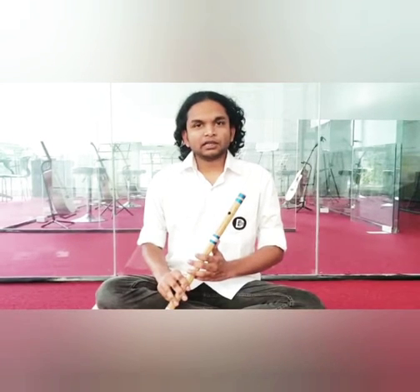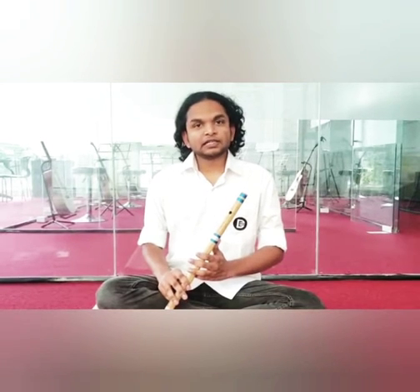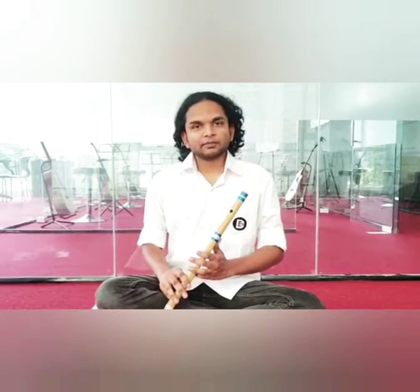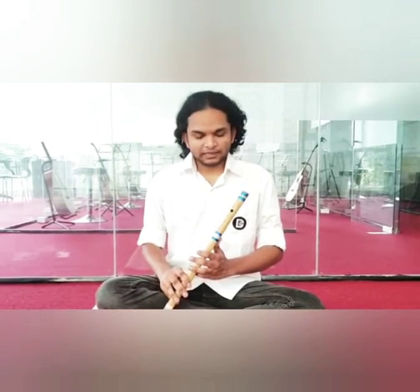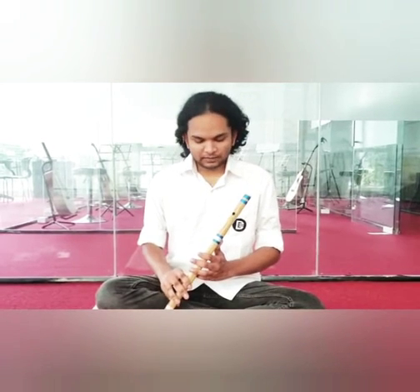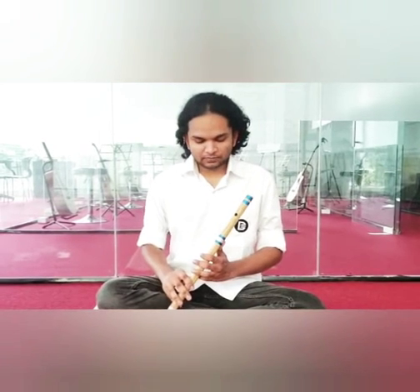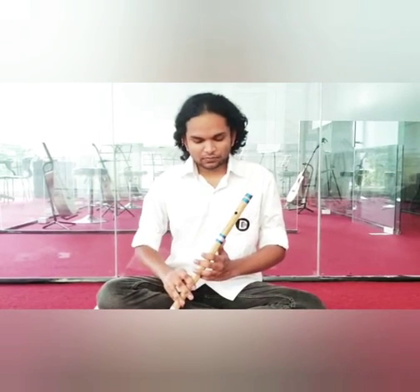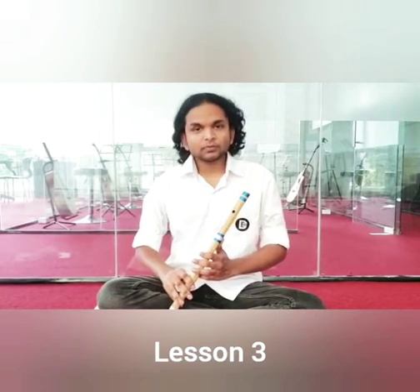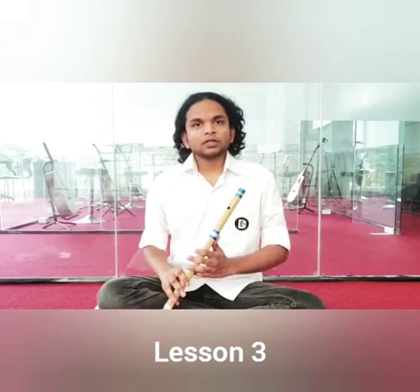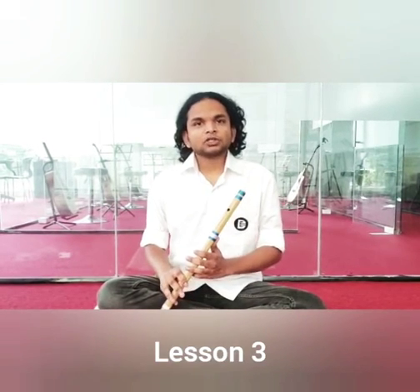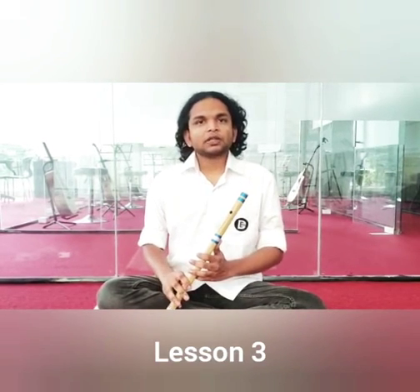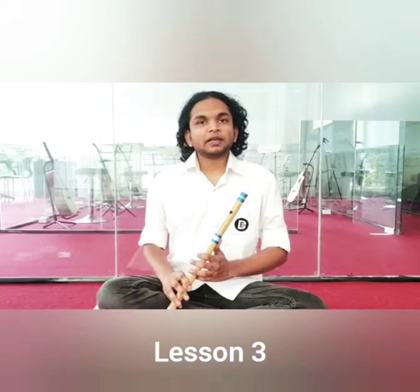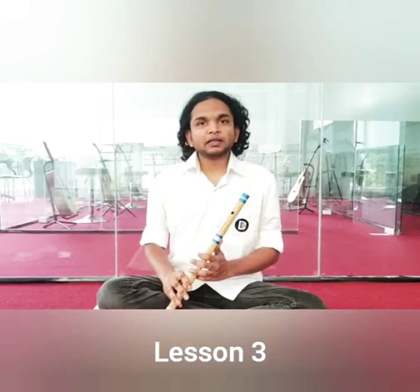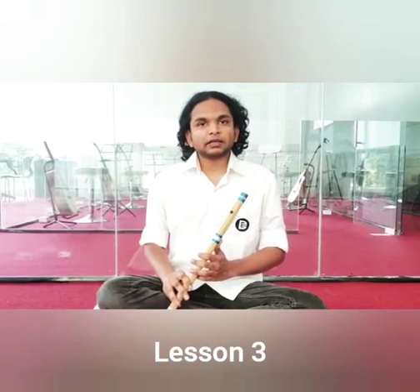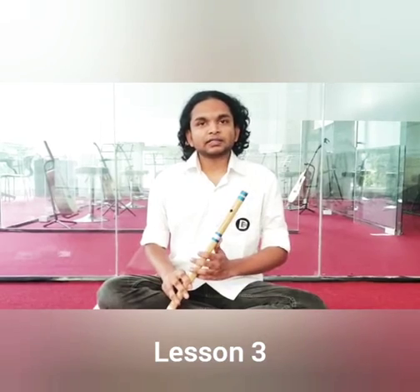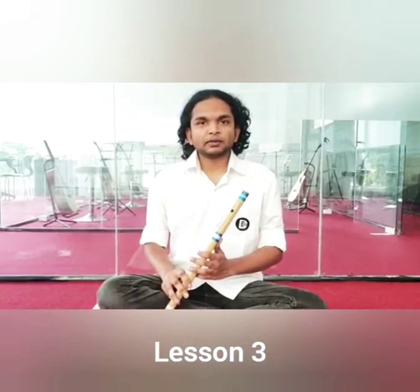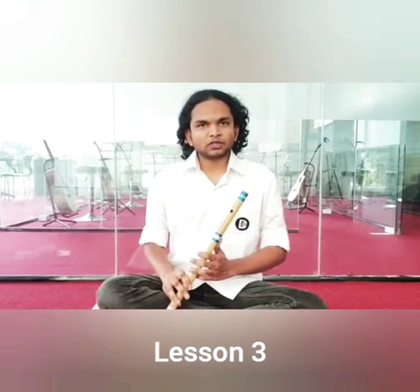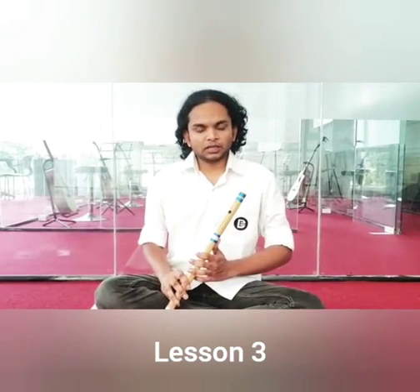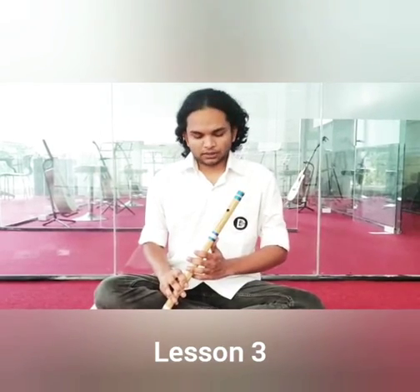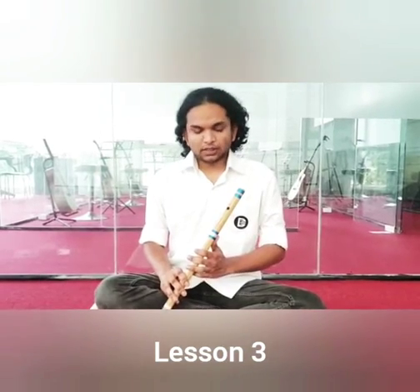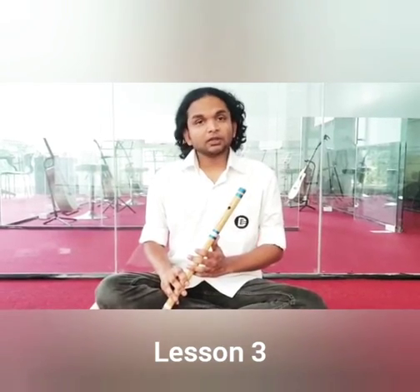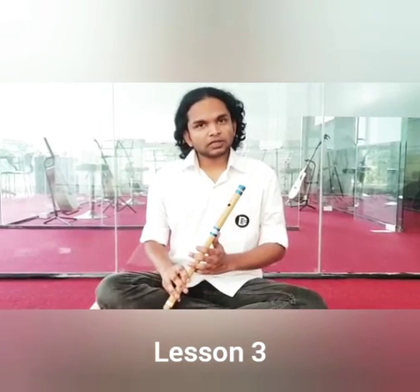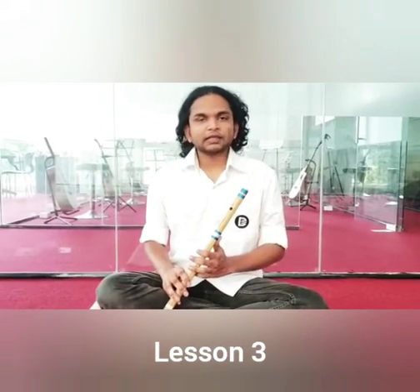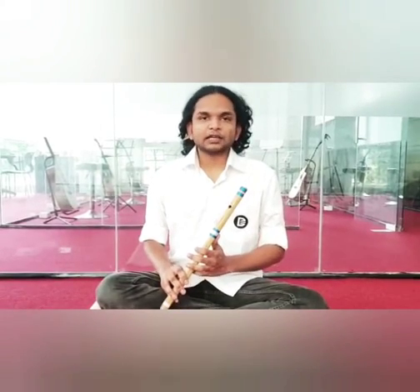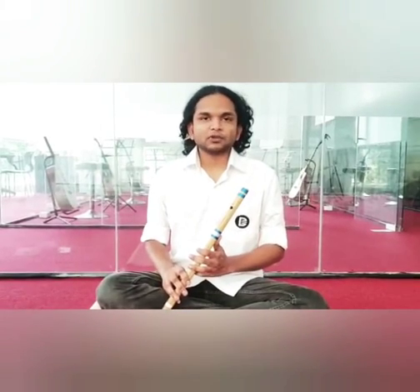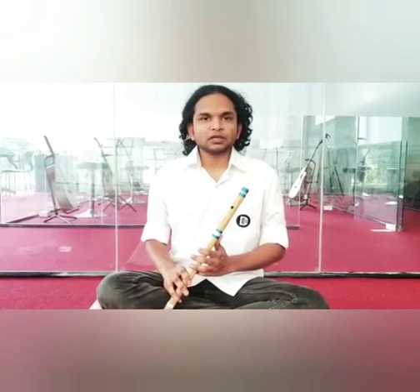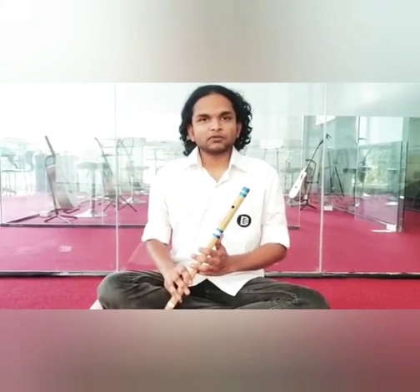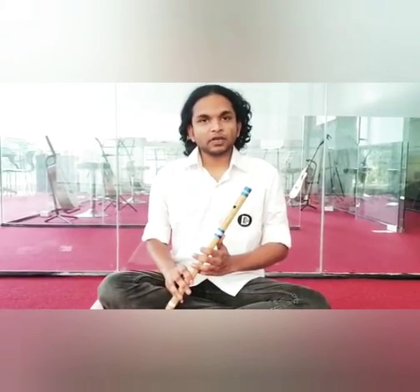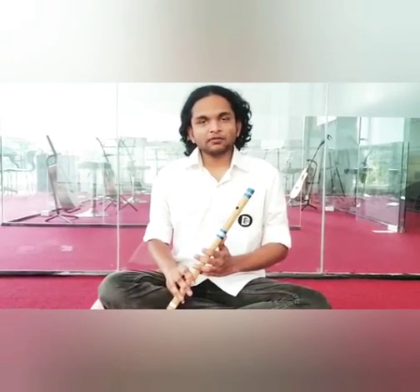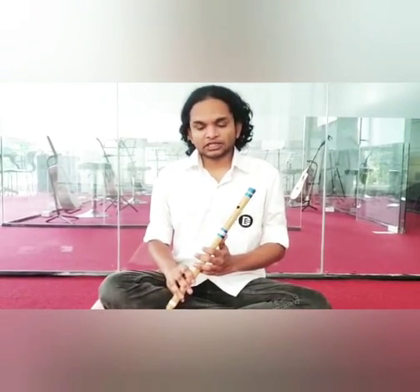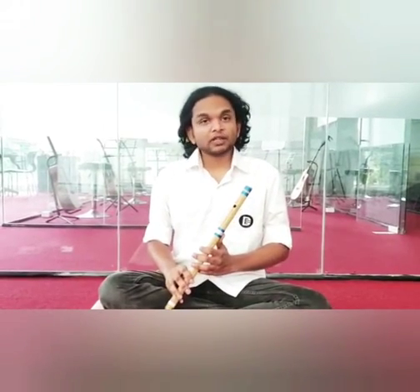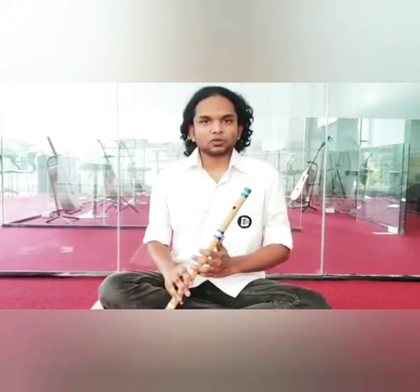Lesson number 3. In Indian classical music, Hindustani classical music, we have 7 notes.